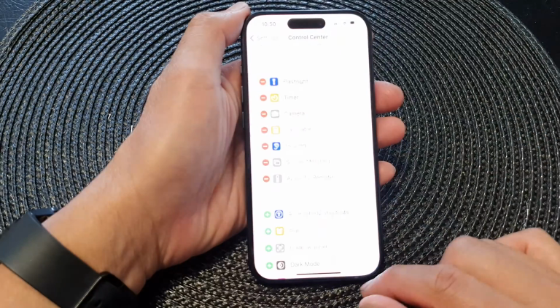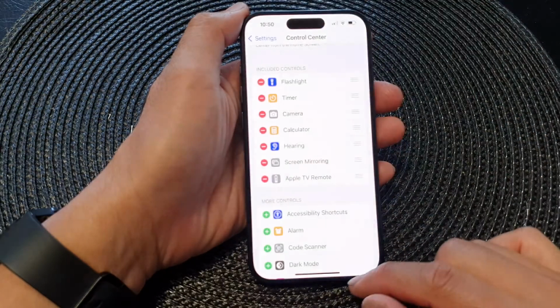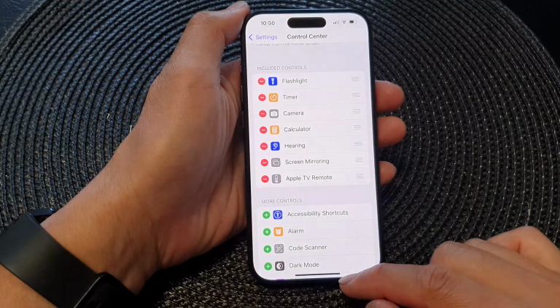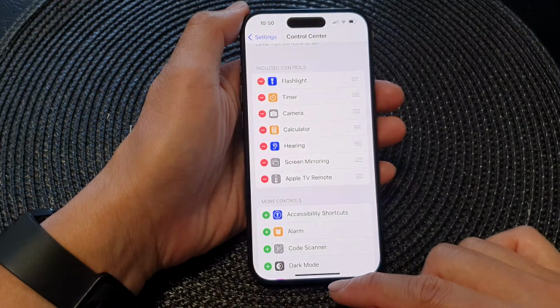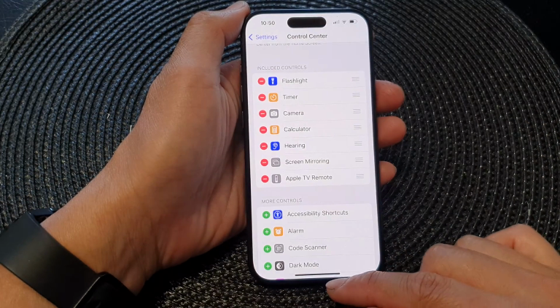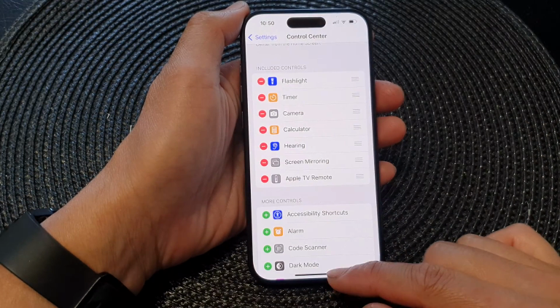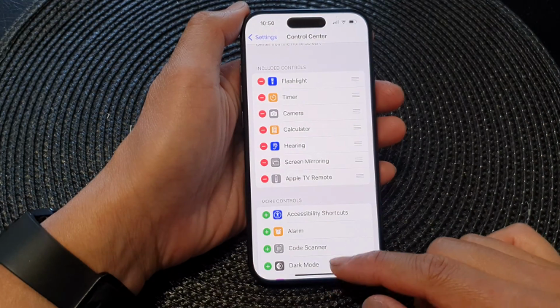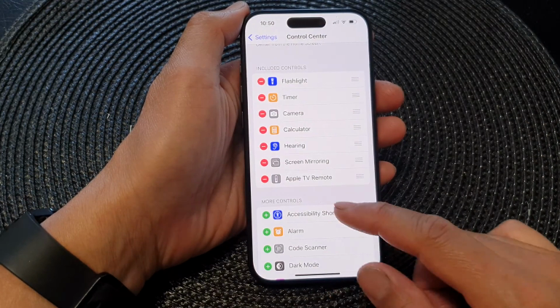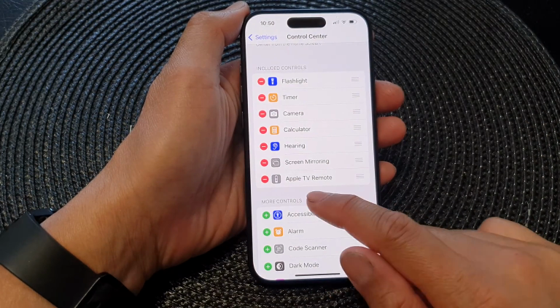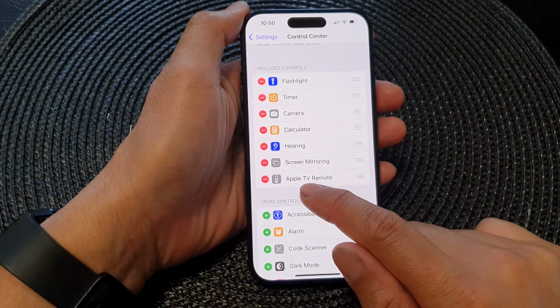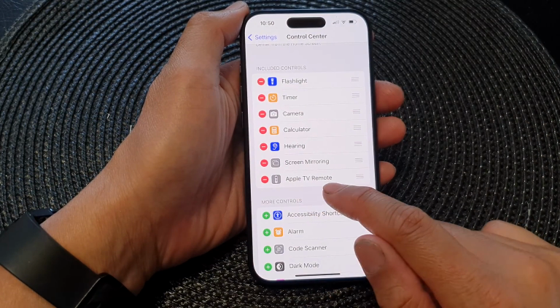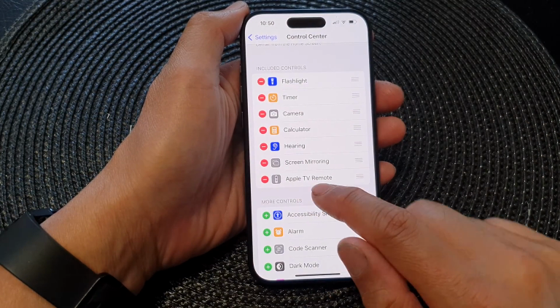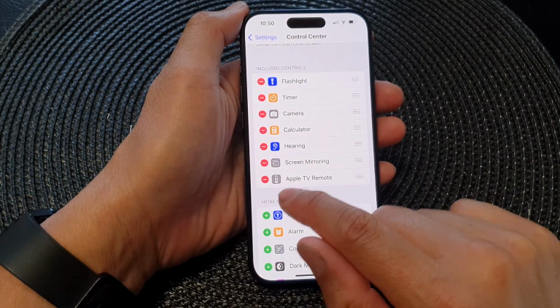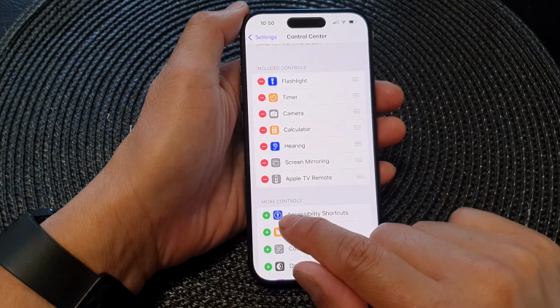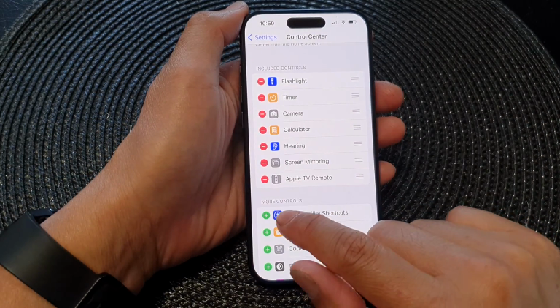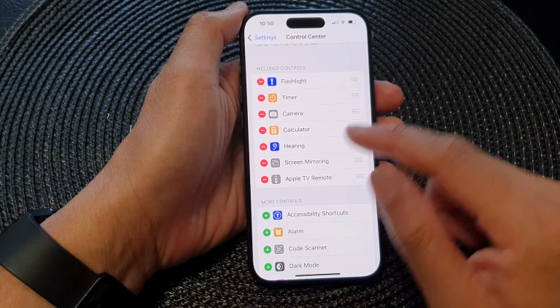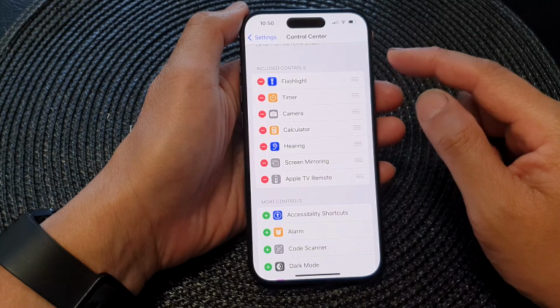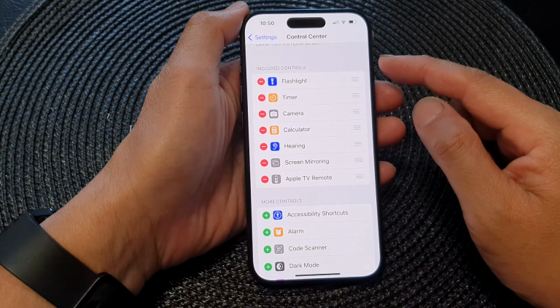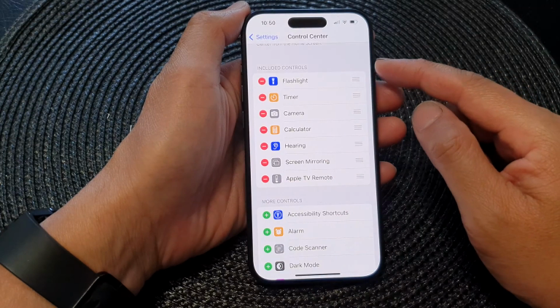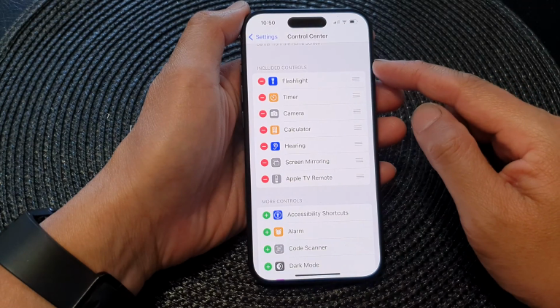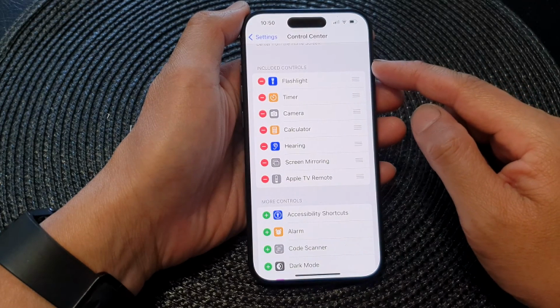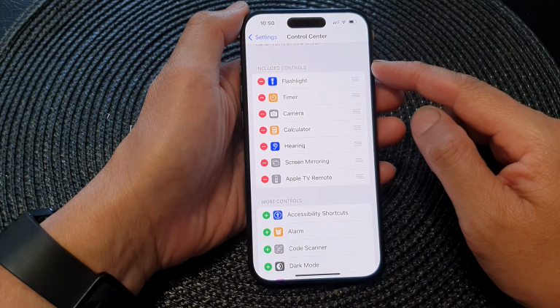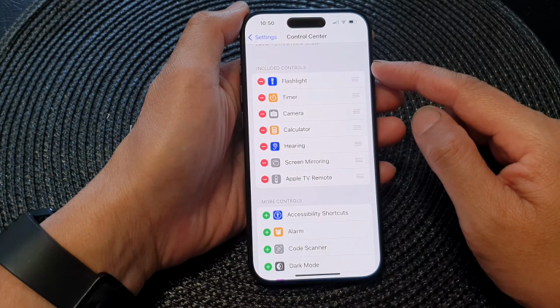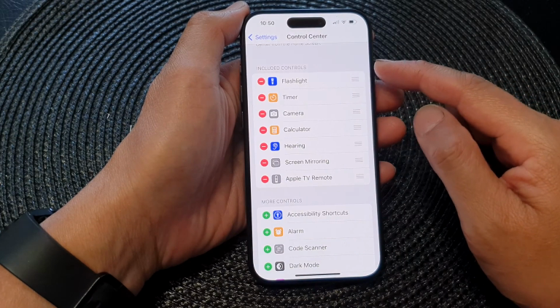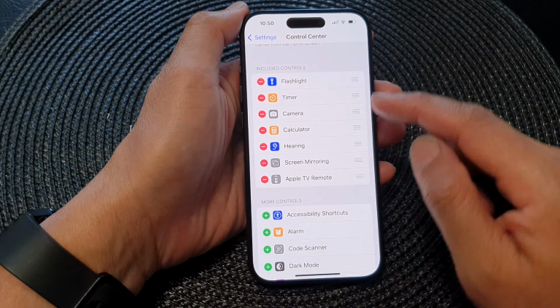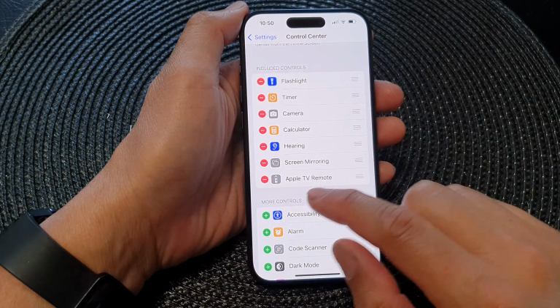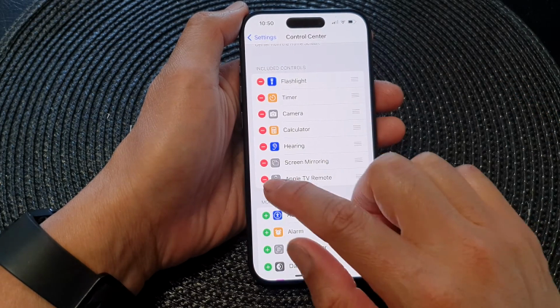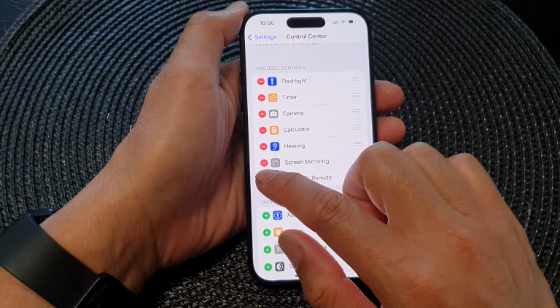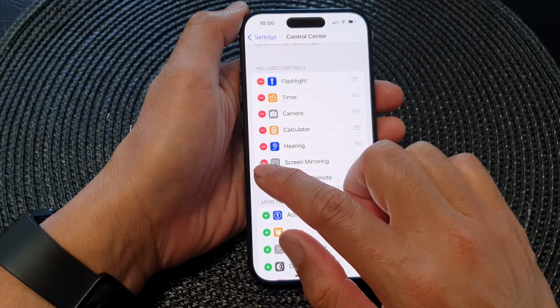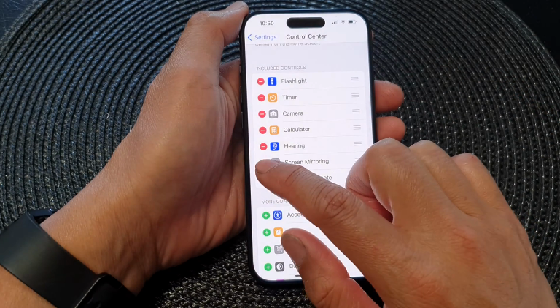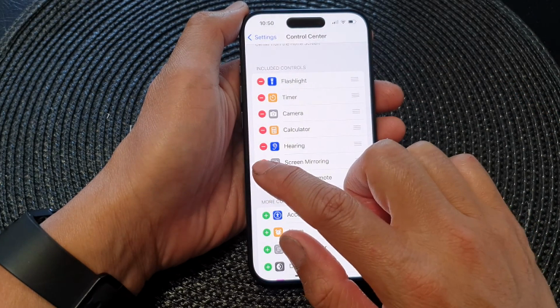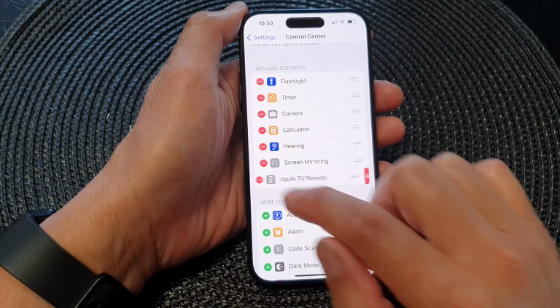And that's it. To remove the Apple TV remote, simply go to the included controls section and then tap on the remove button.